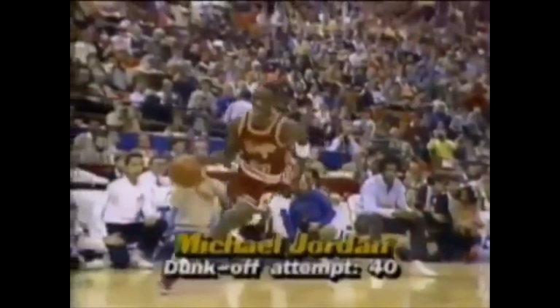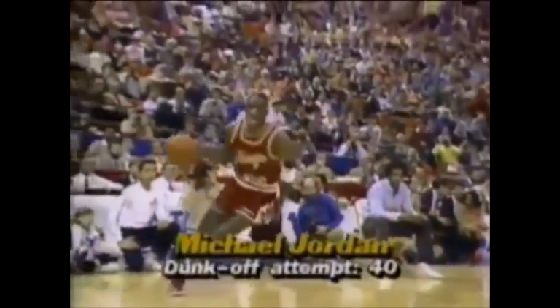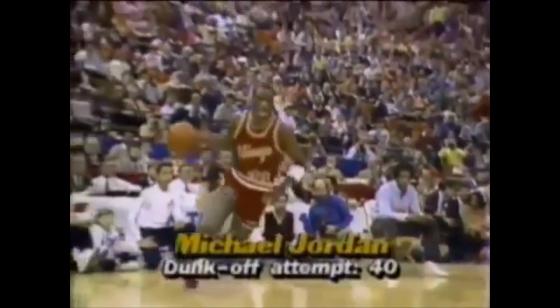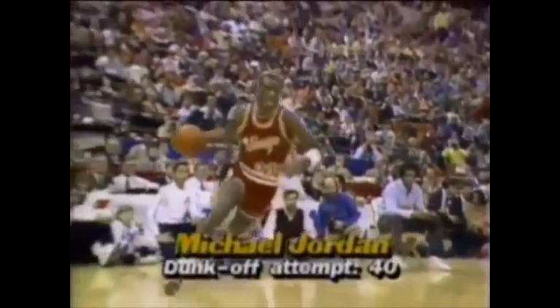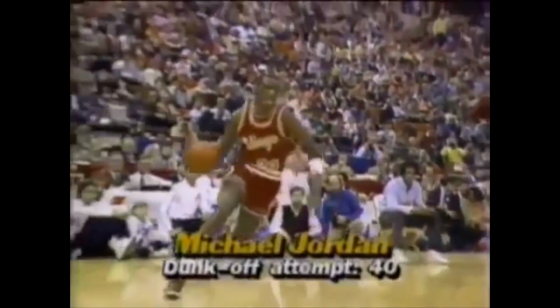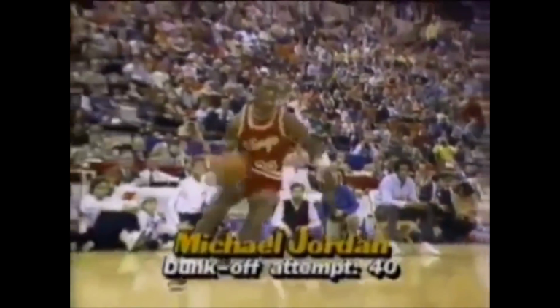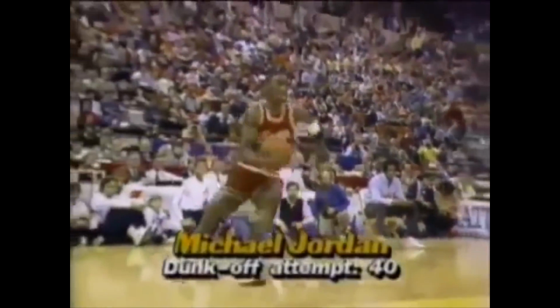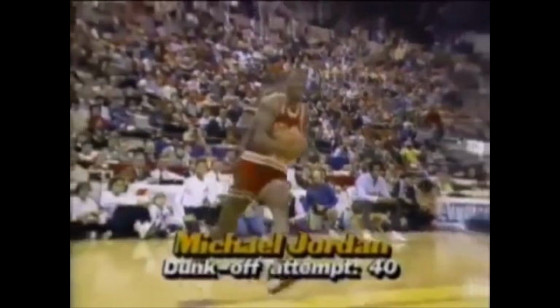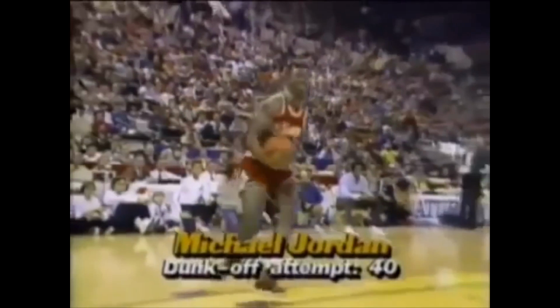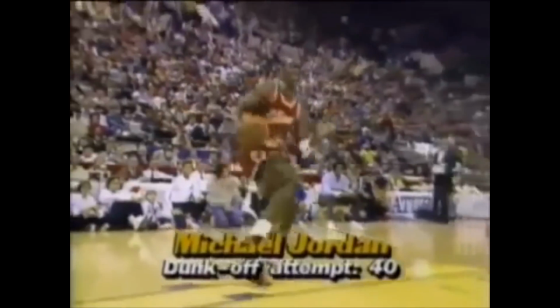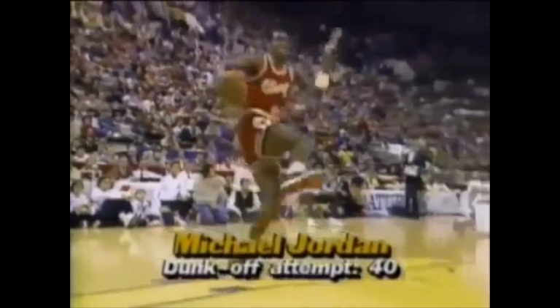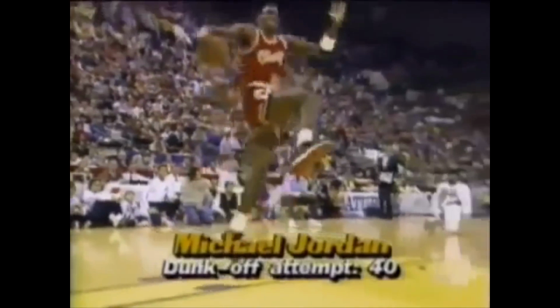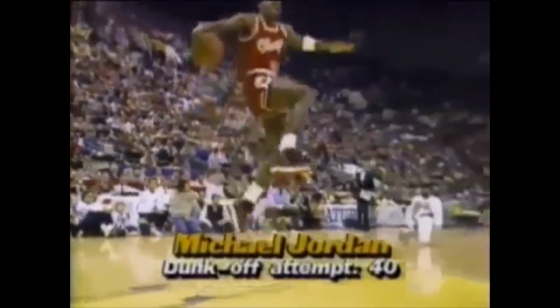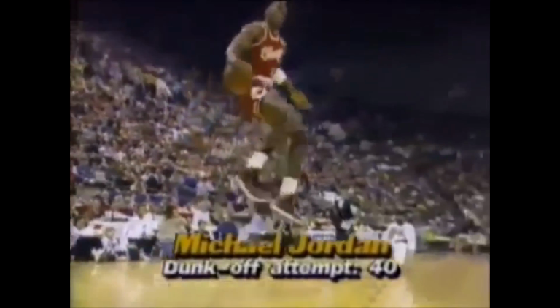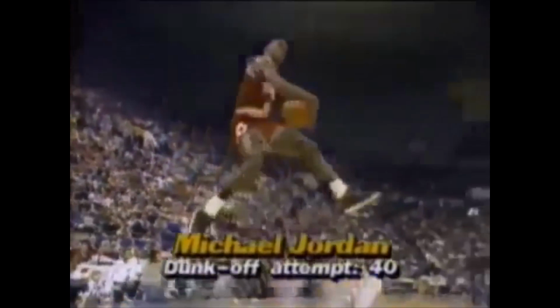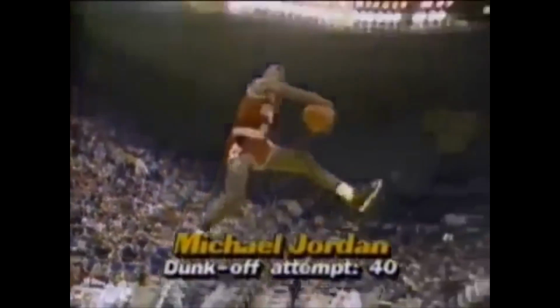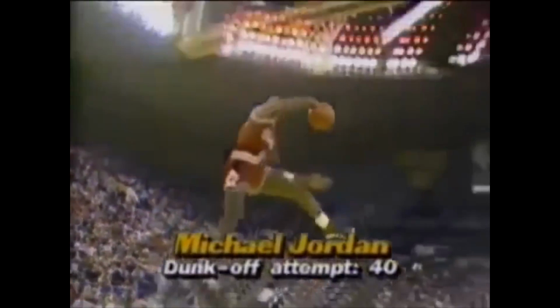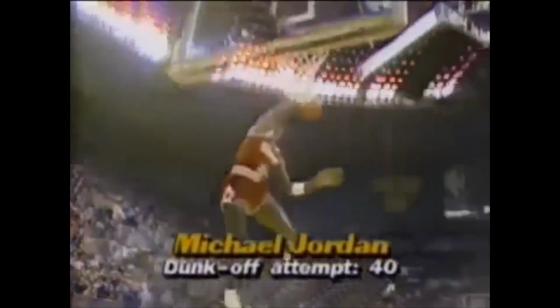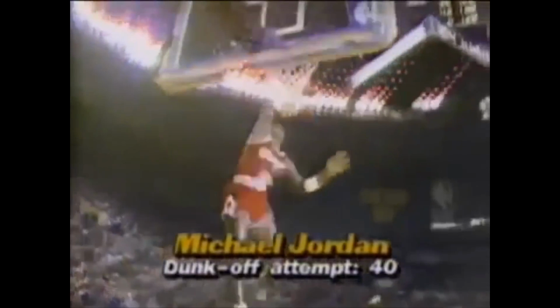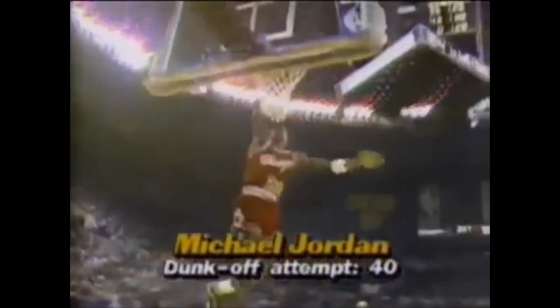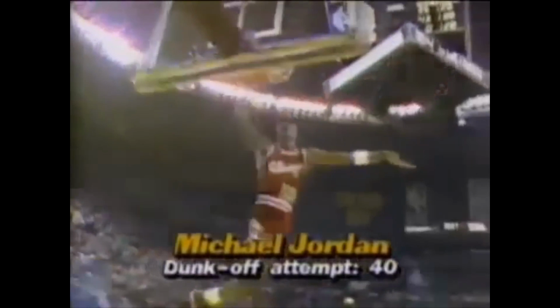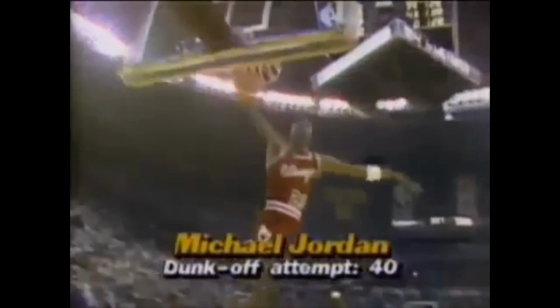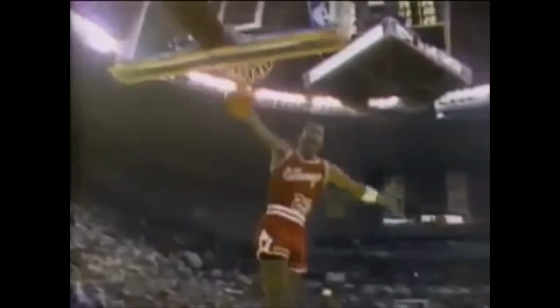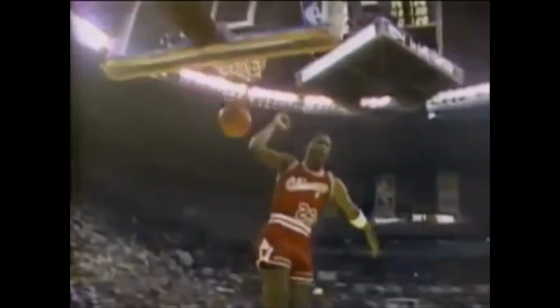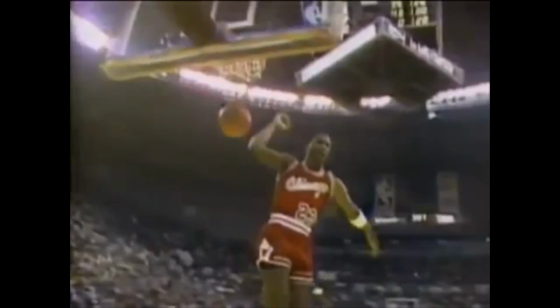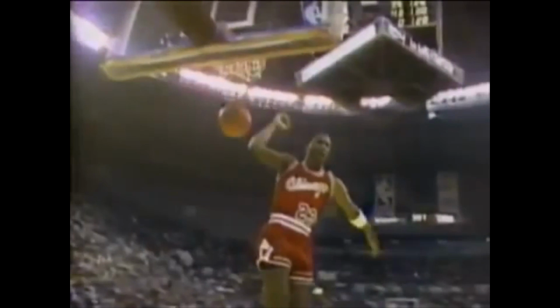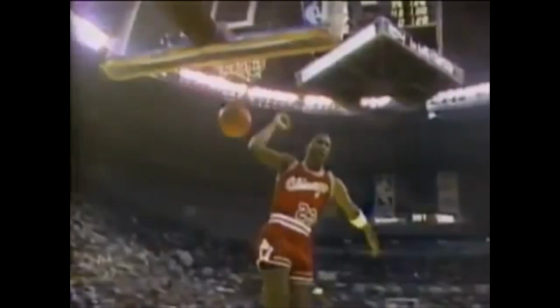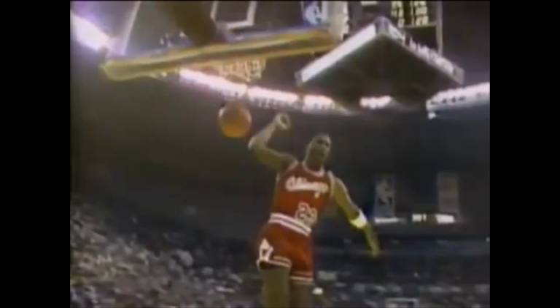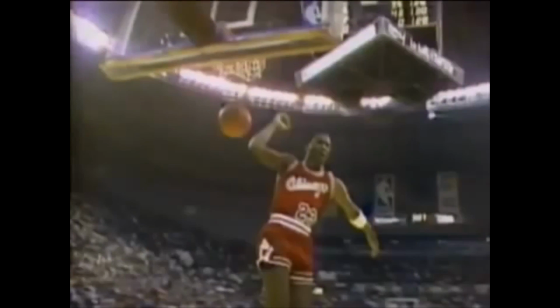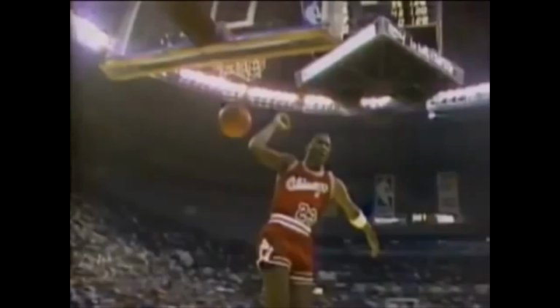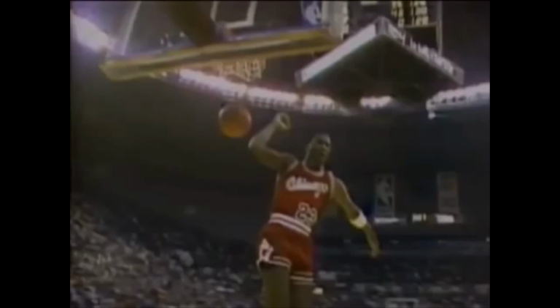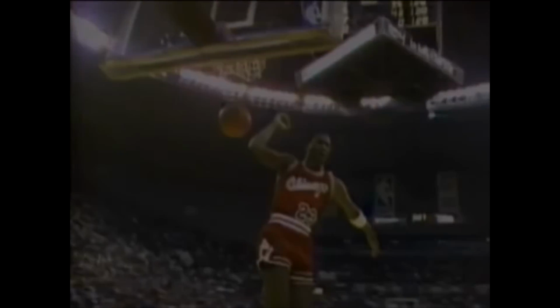The score from Michael Jordan is right — wrap around, reach back, and slam it home.